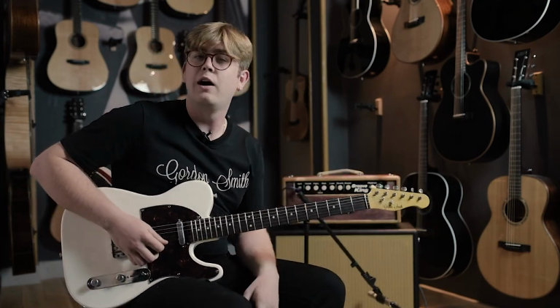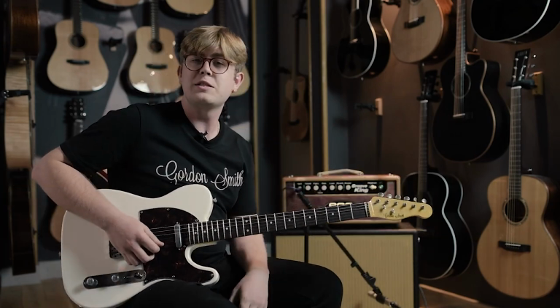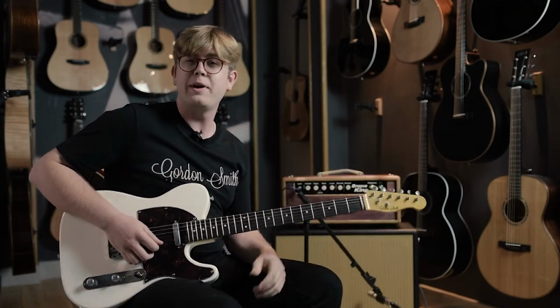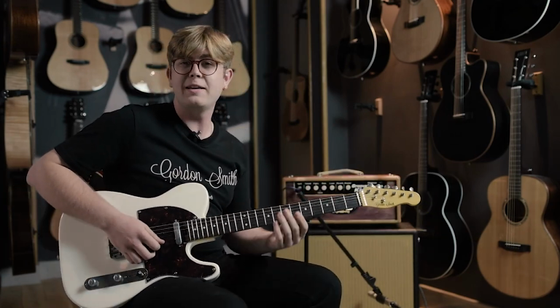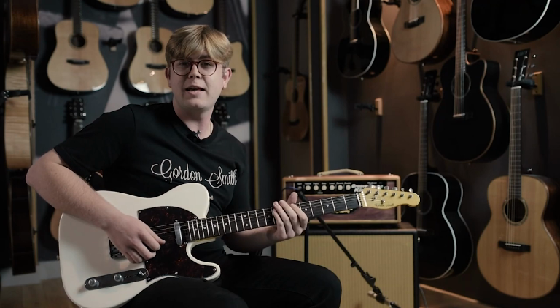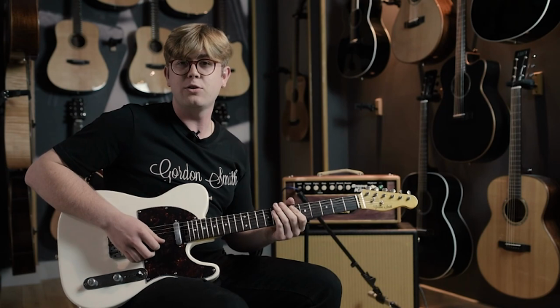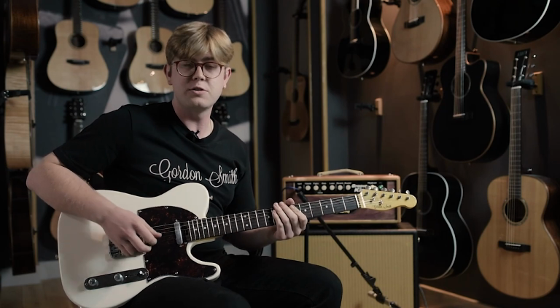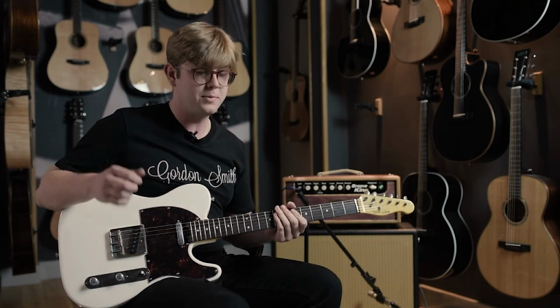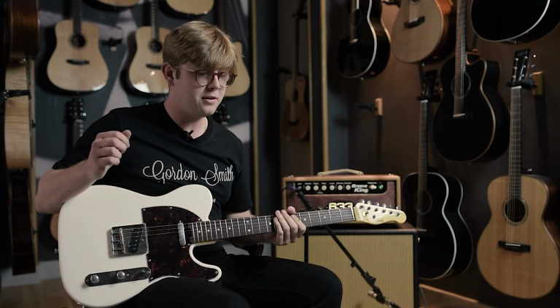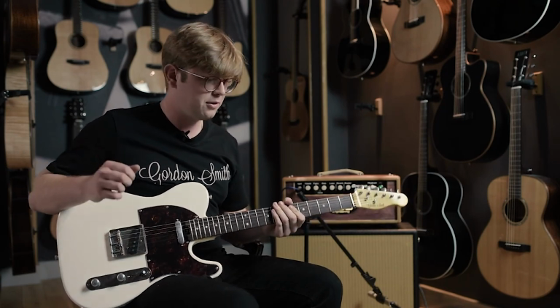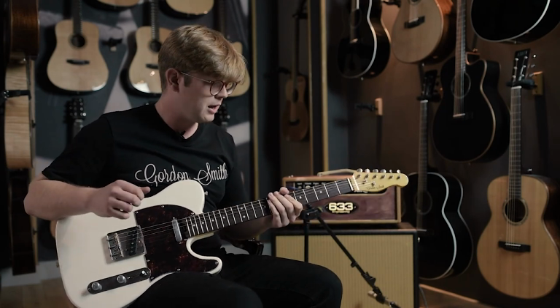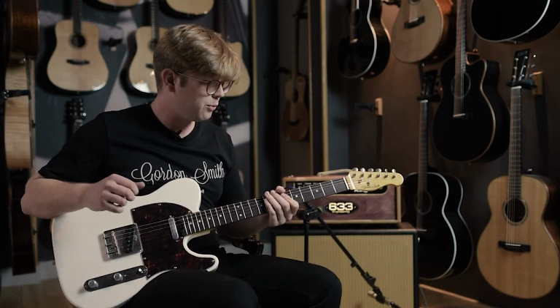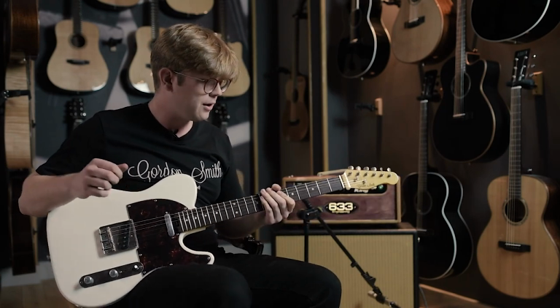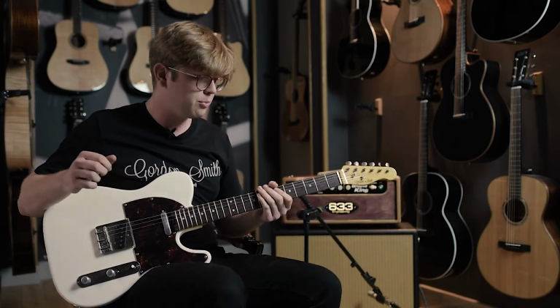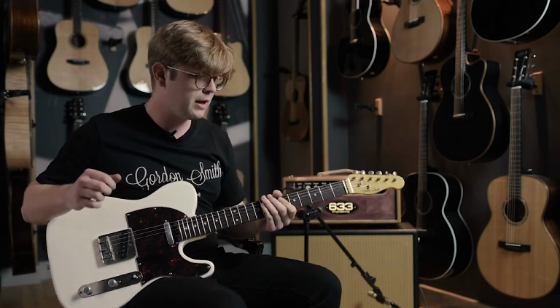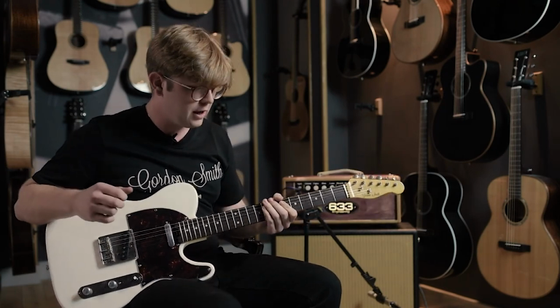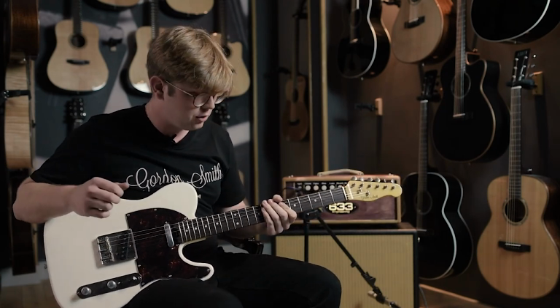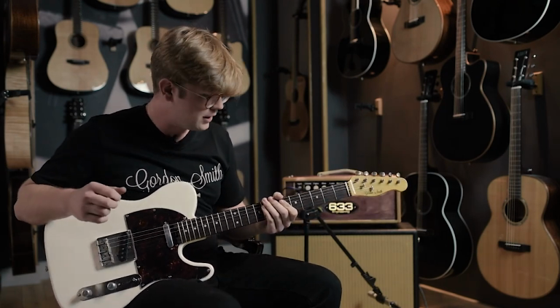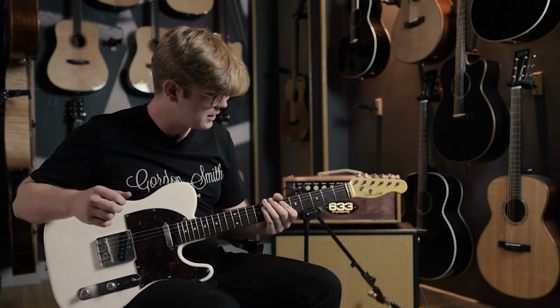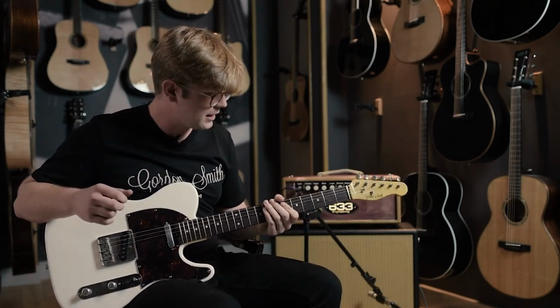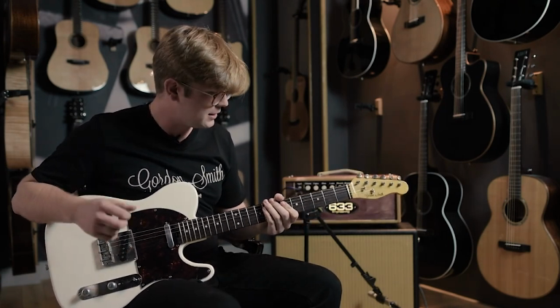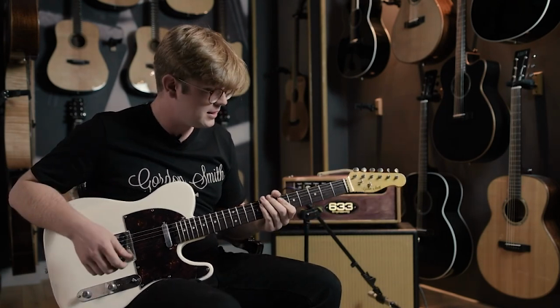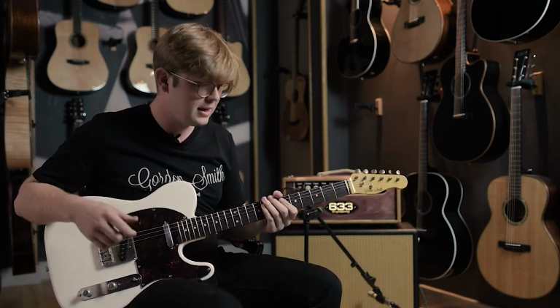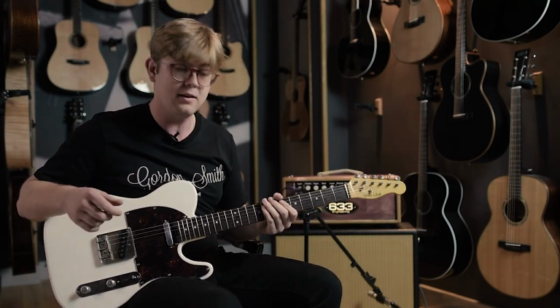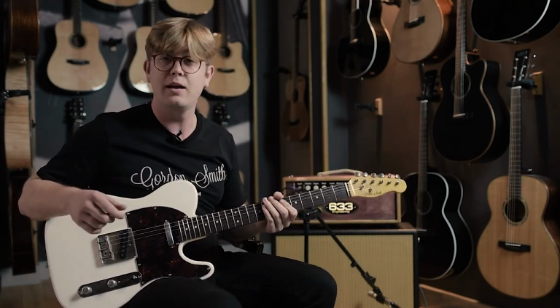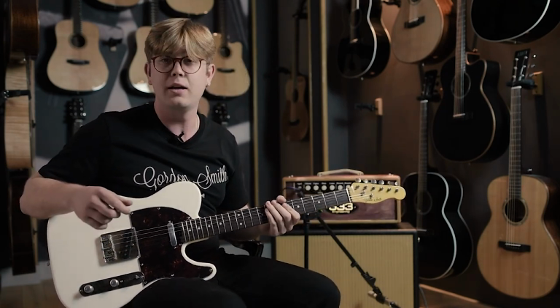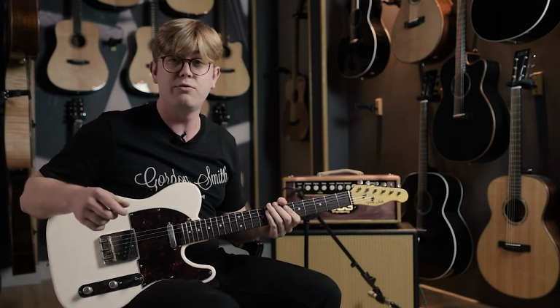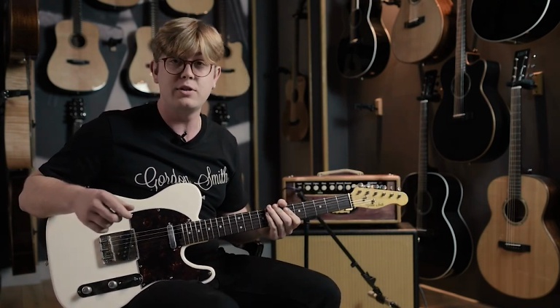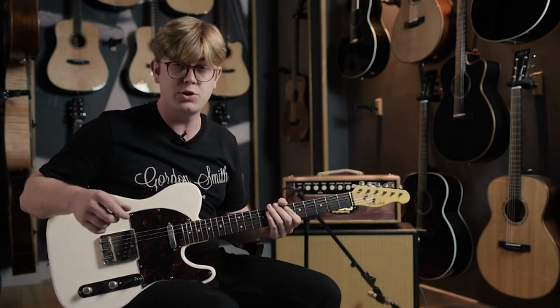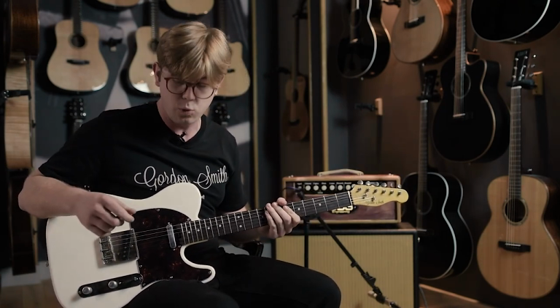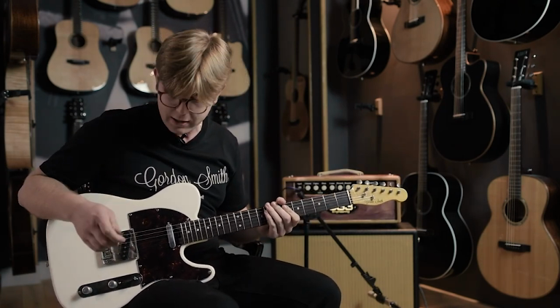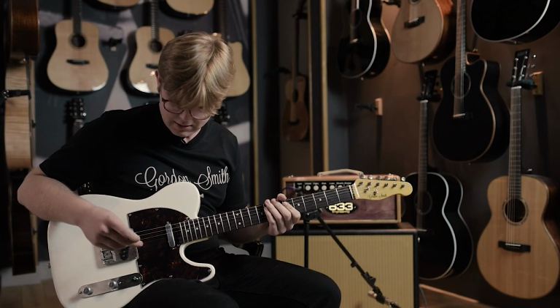Hi, it's Matt here today at Gordon Smith and we're having a play on this classic T in Vintage White.